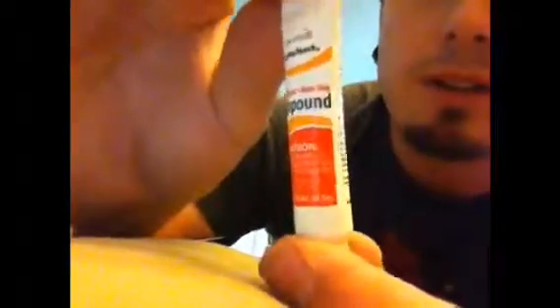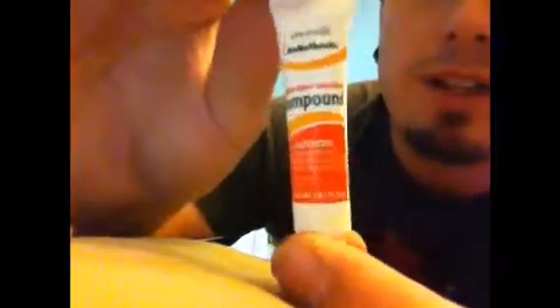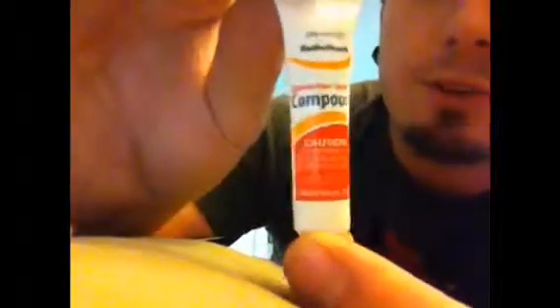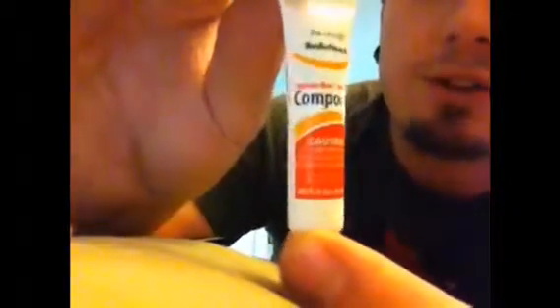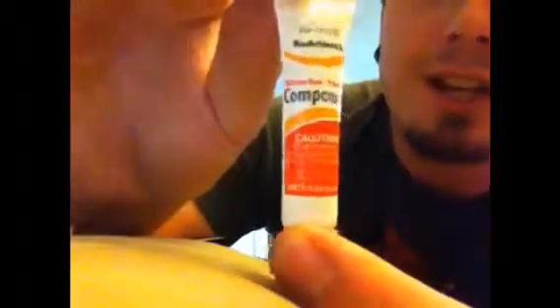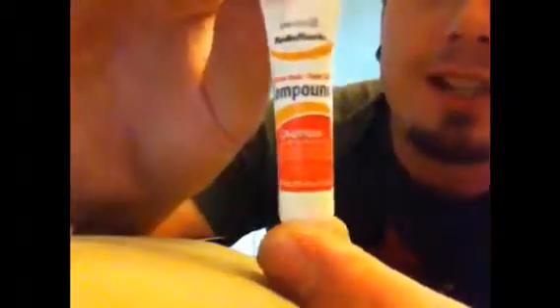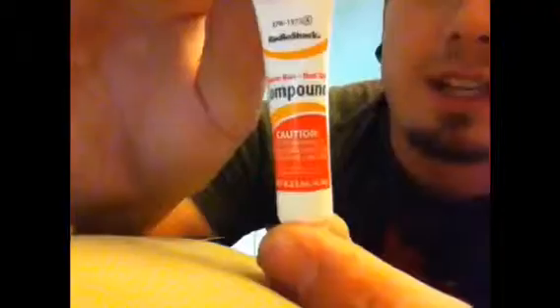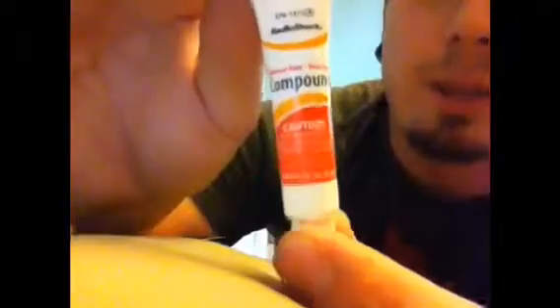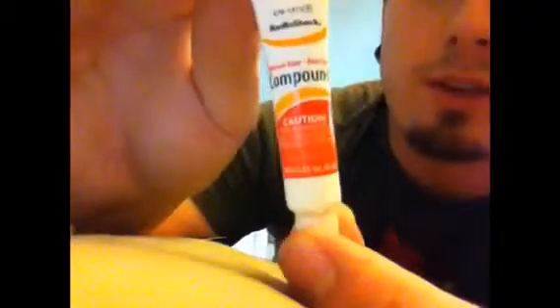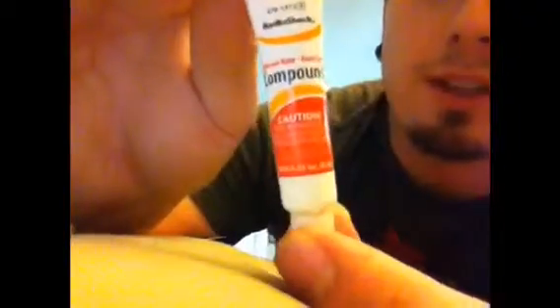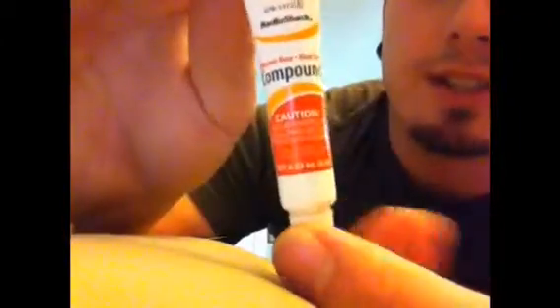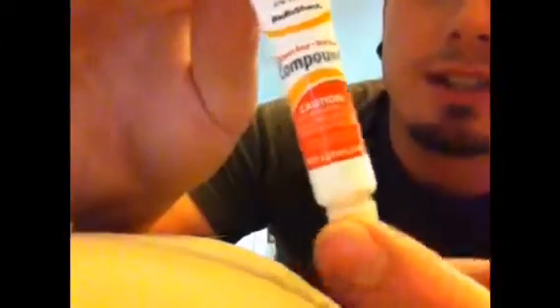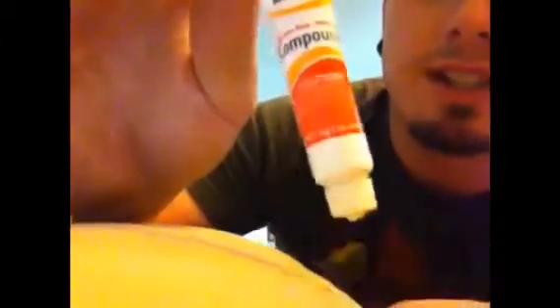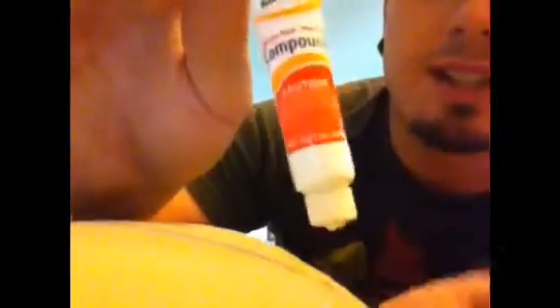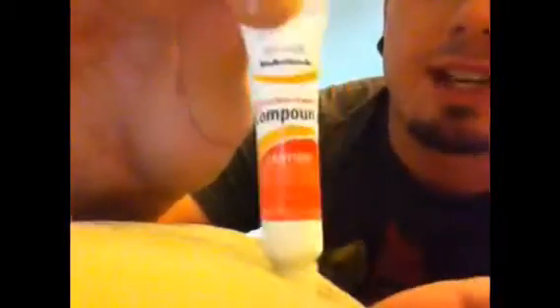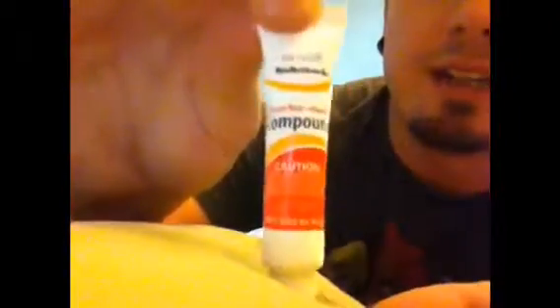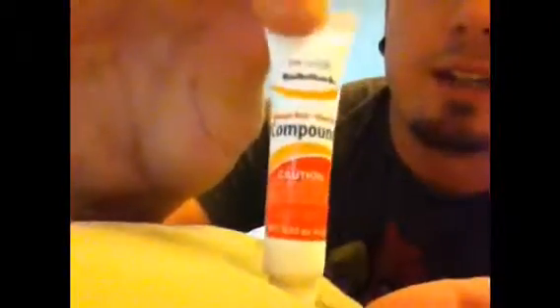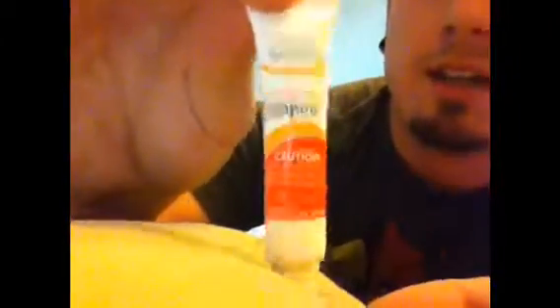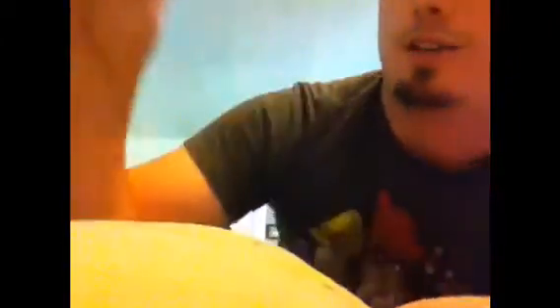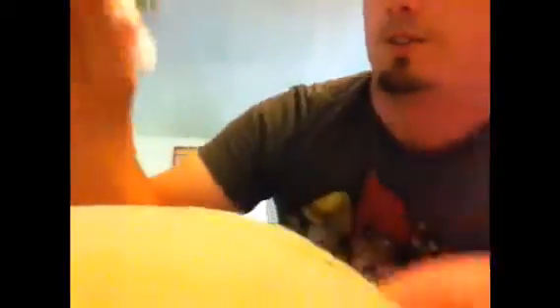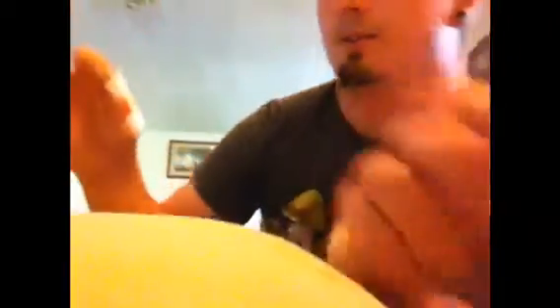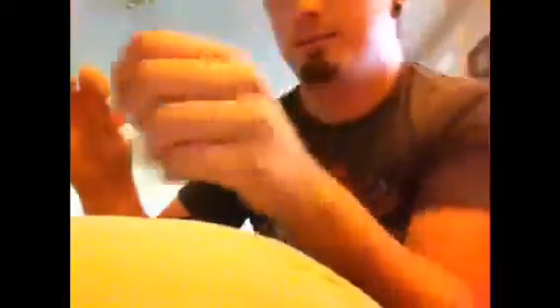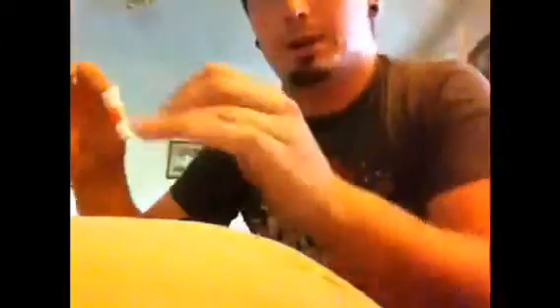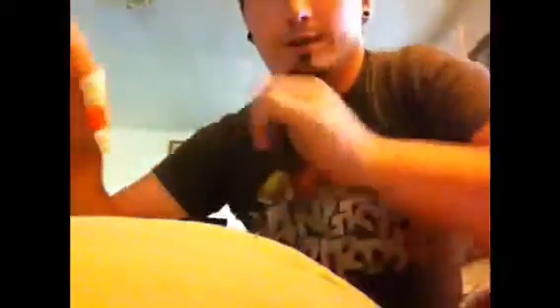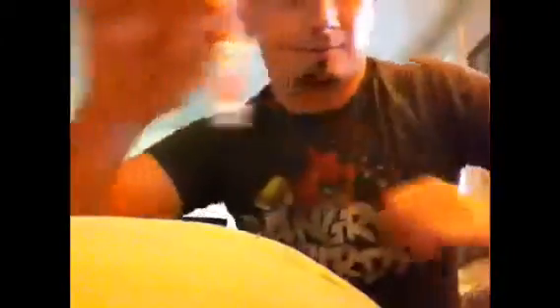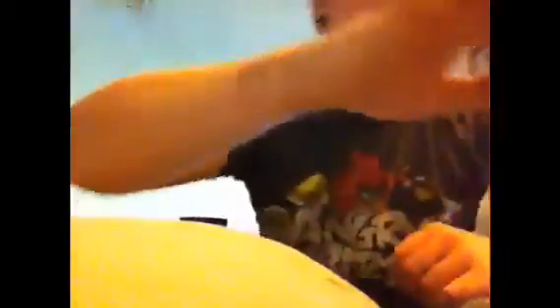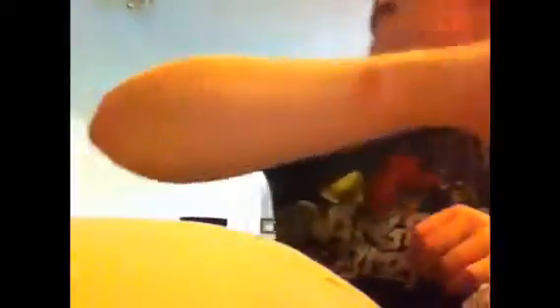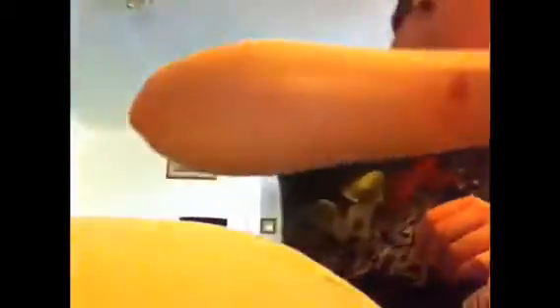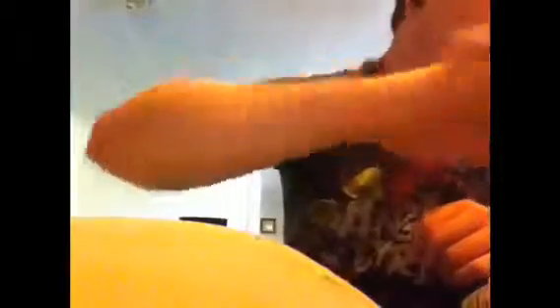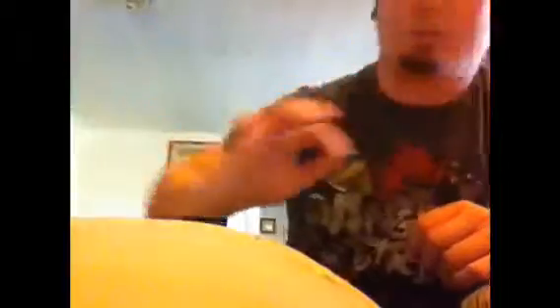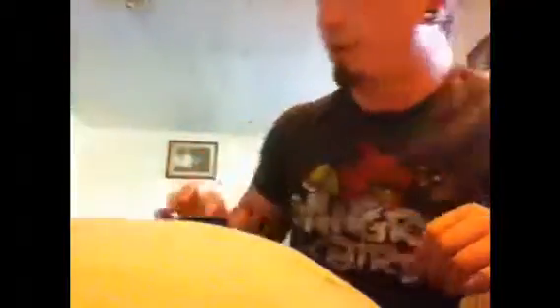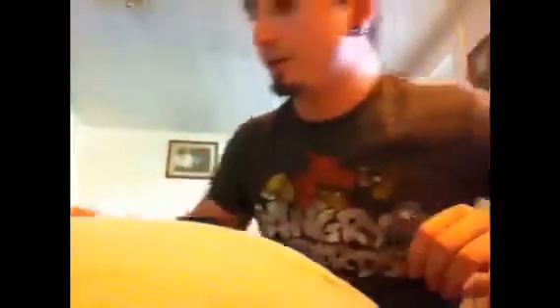Radio Shack has heat sink compound. Like I said, it's like $6.99. But whatever works.